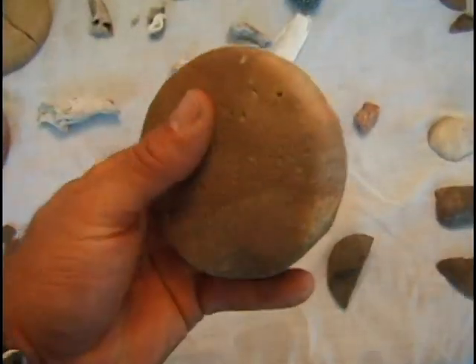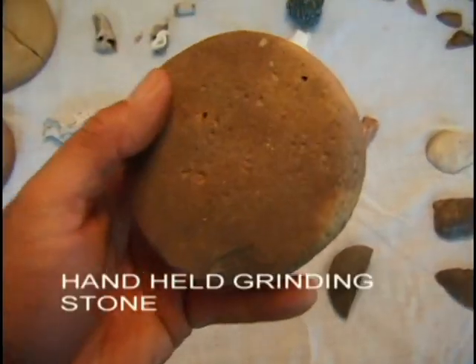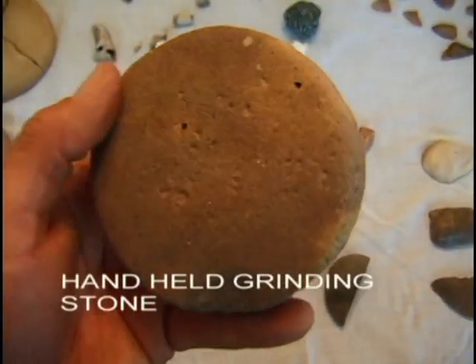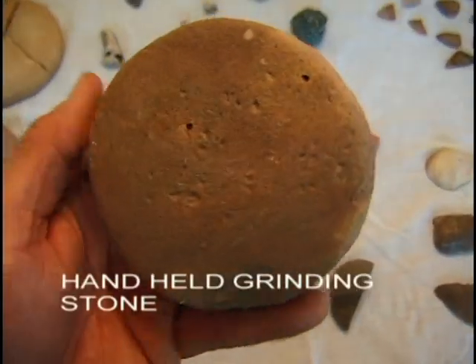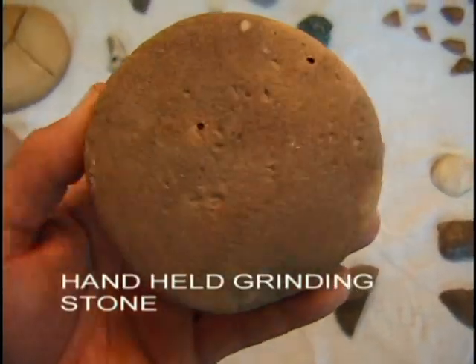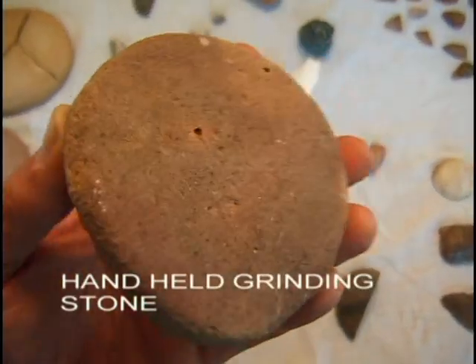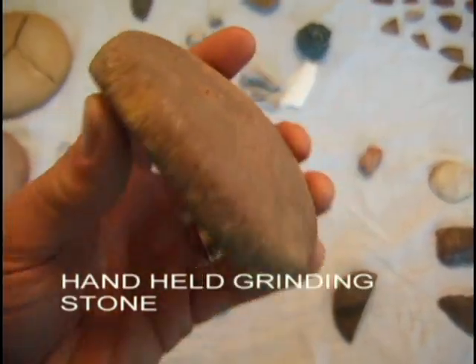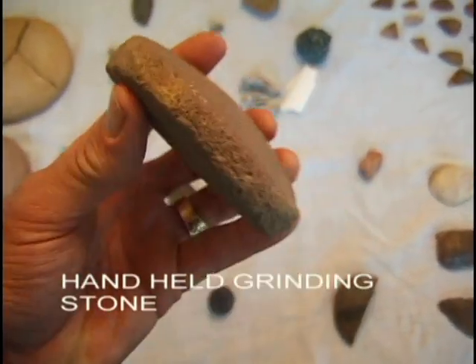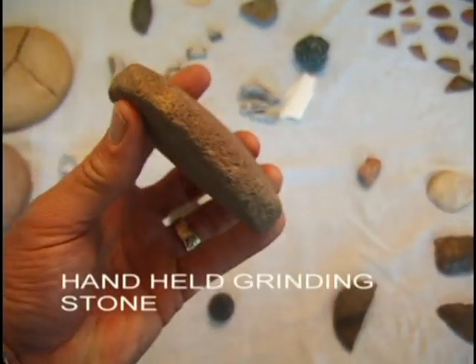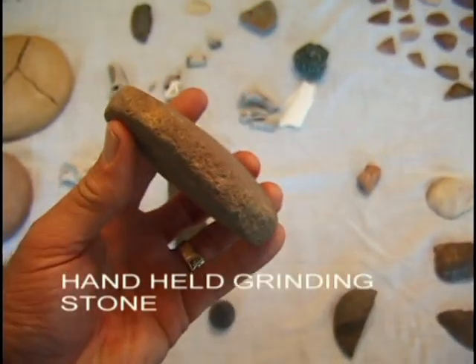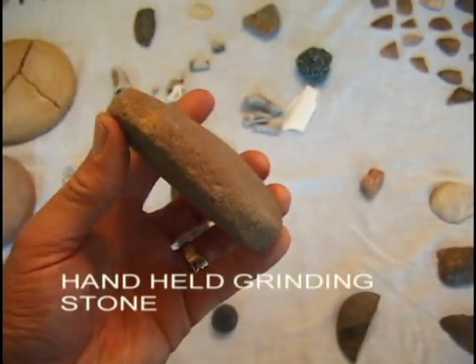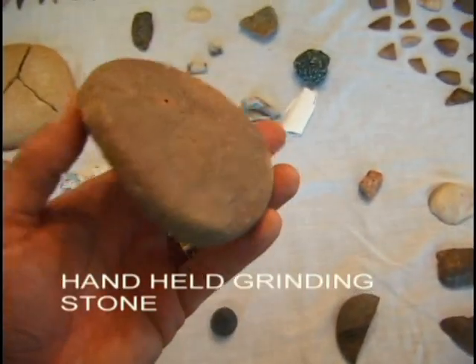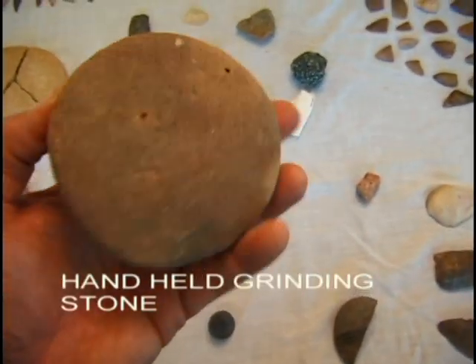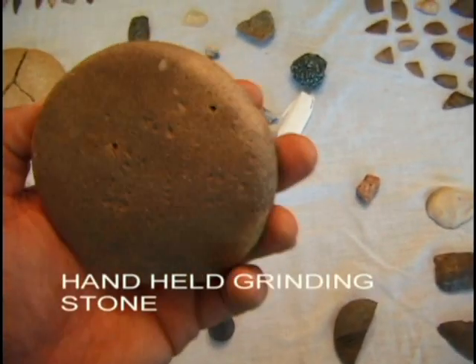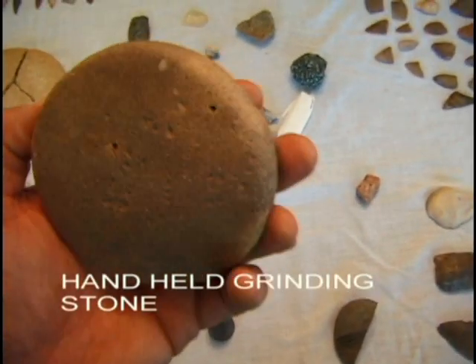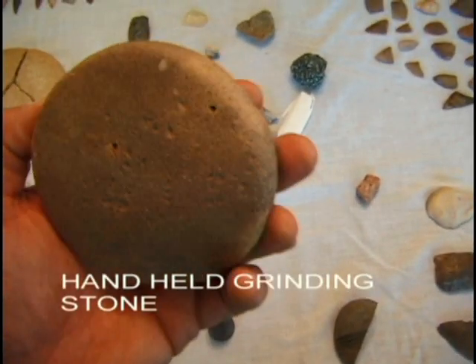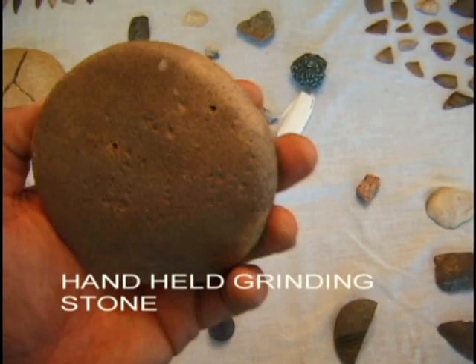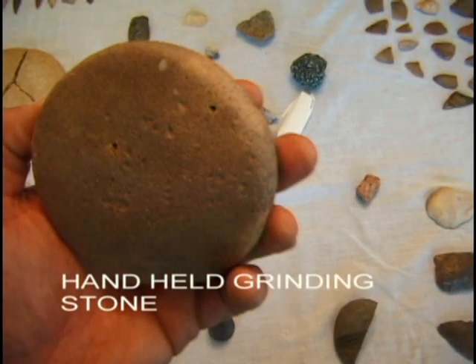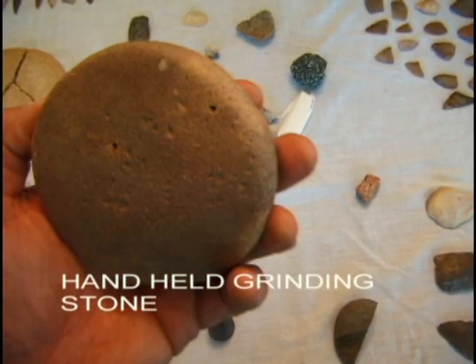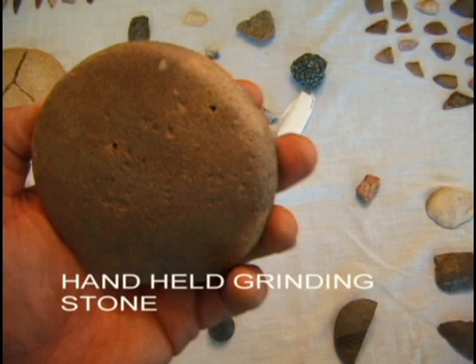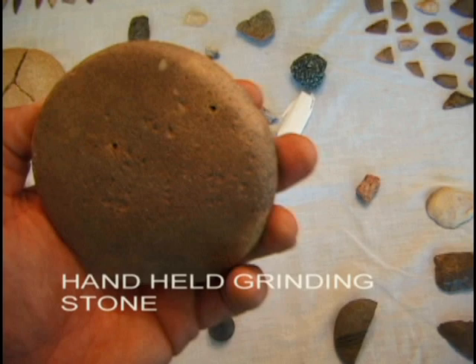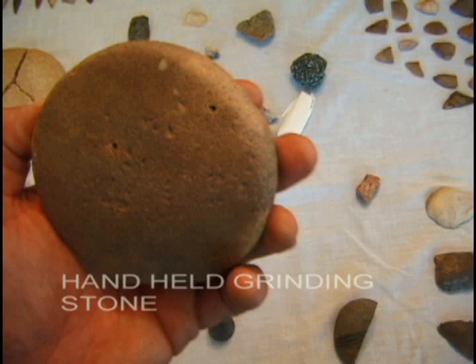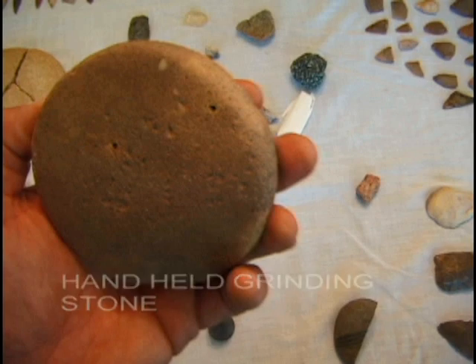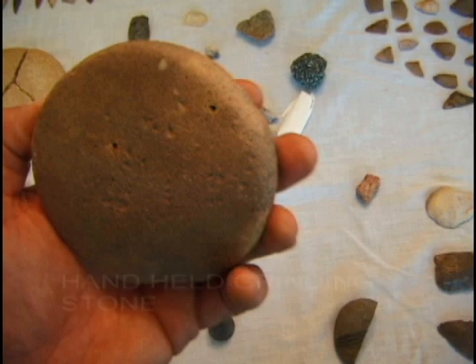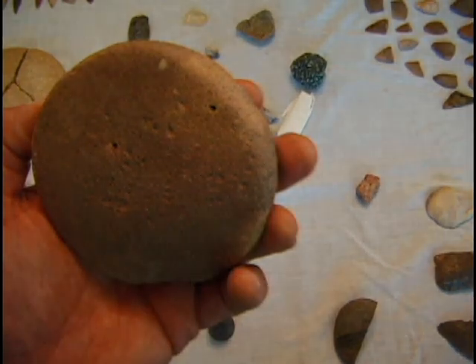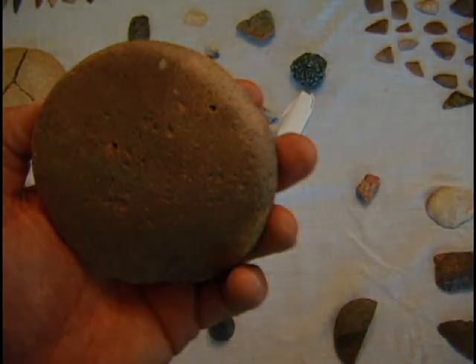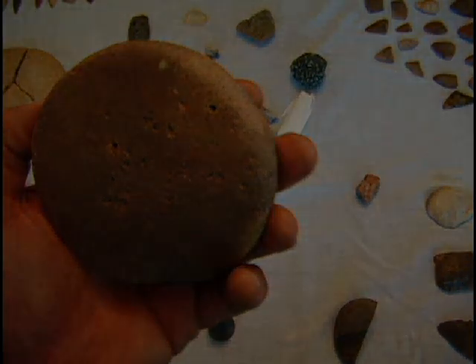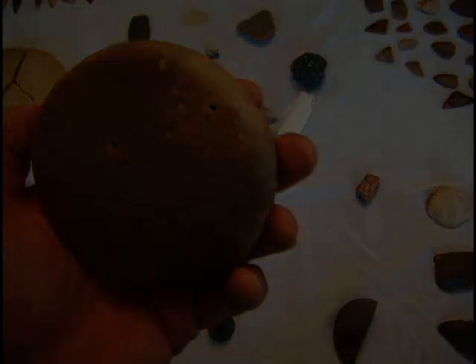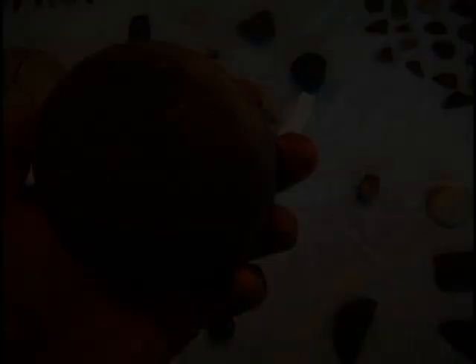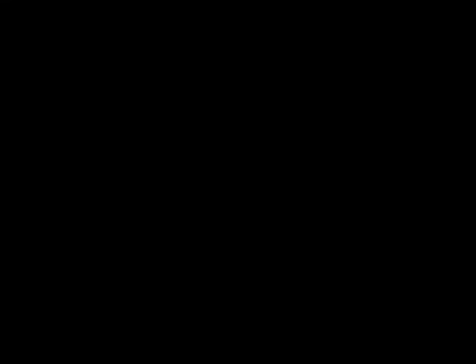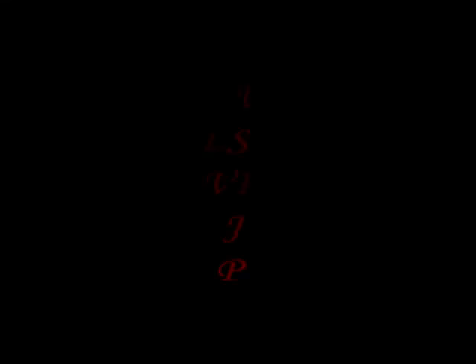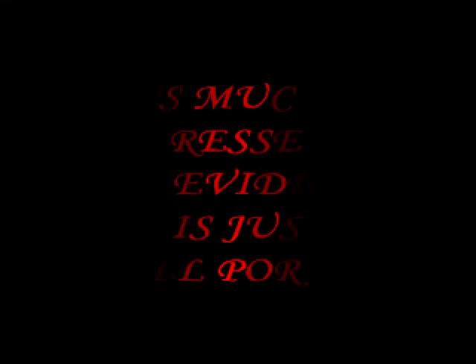Others include handheld grinders that the women ground.